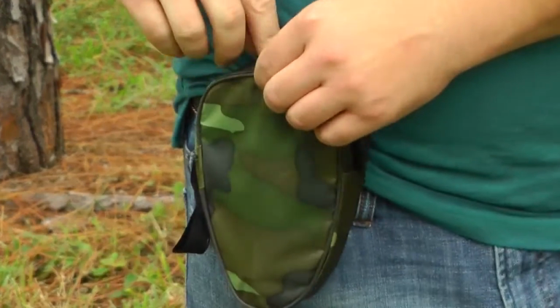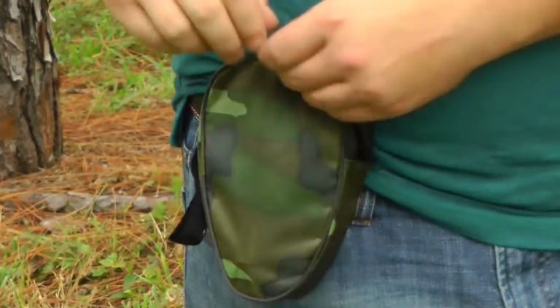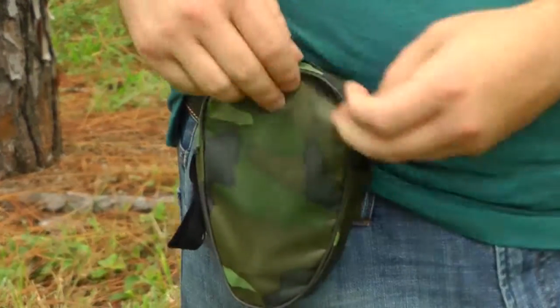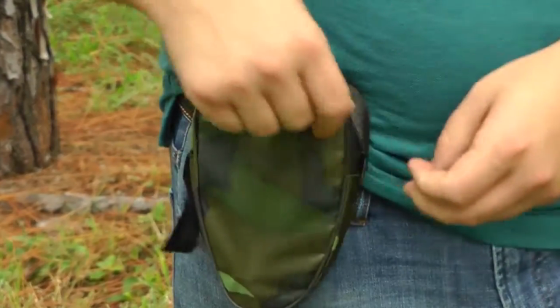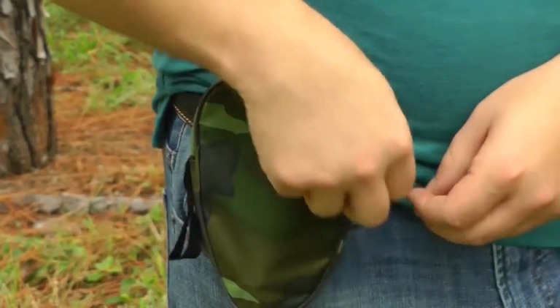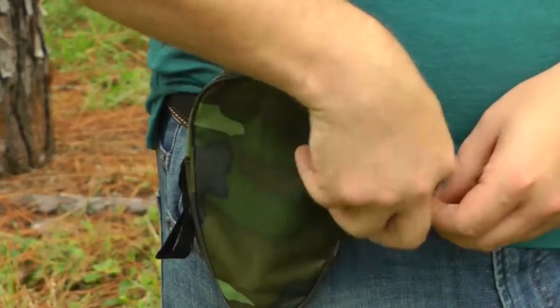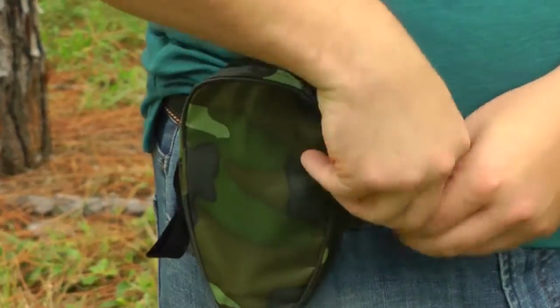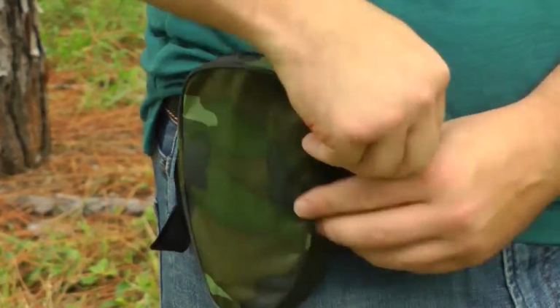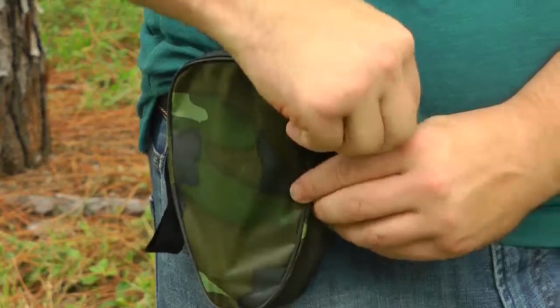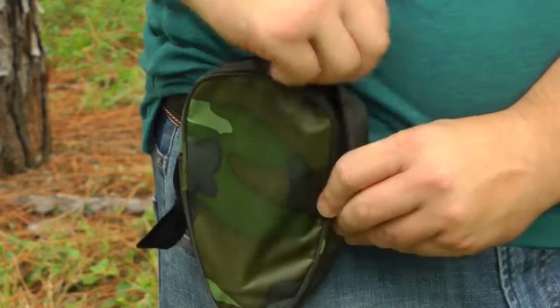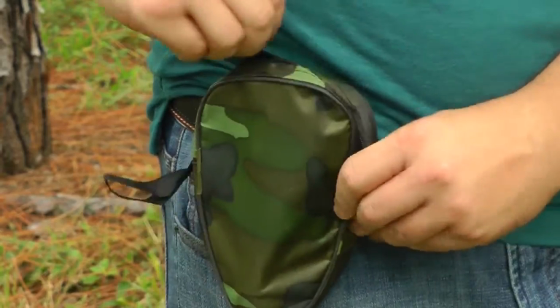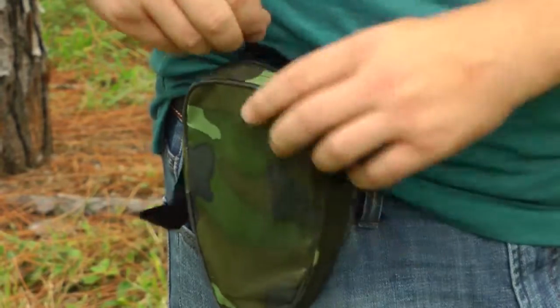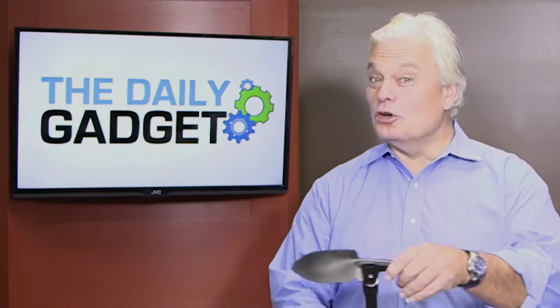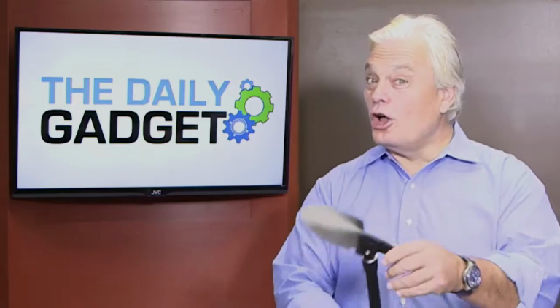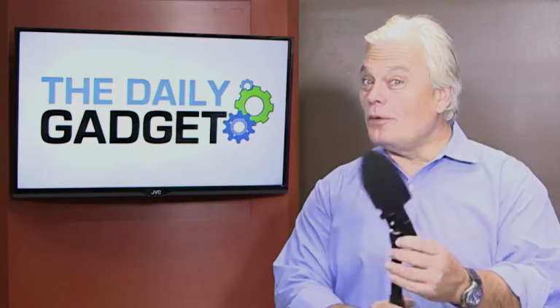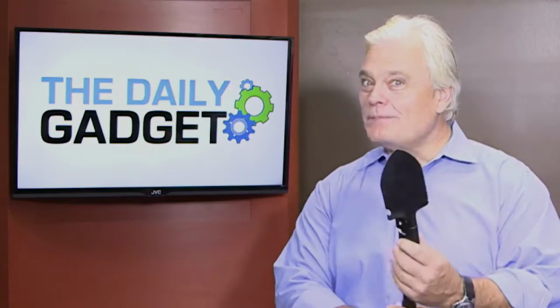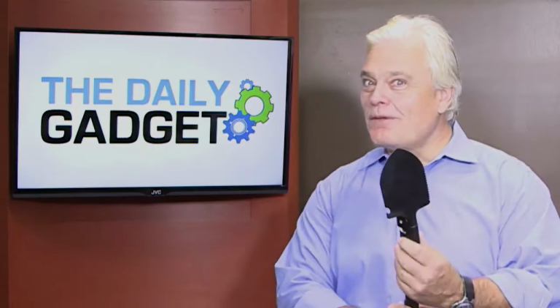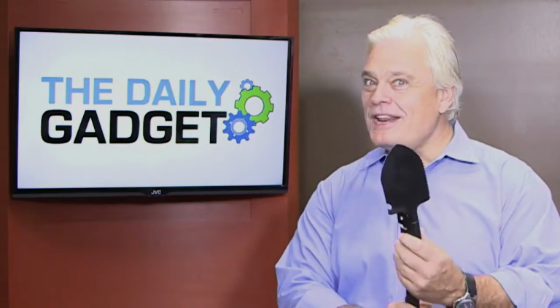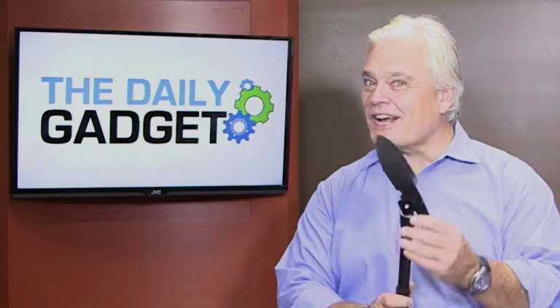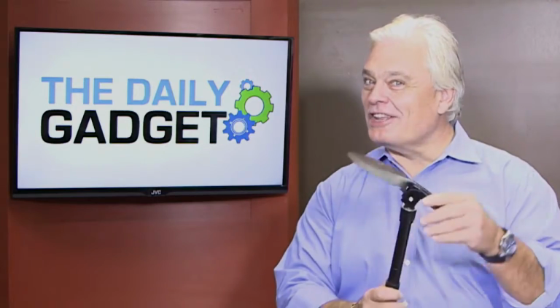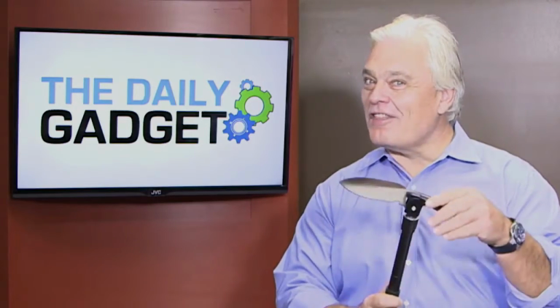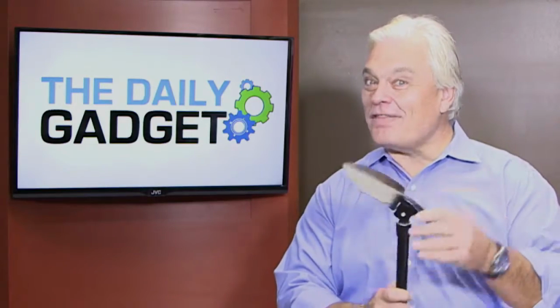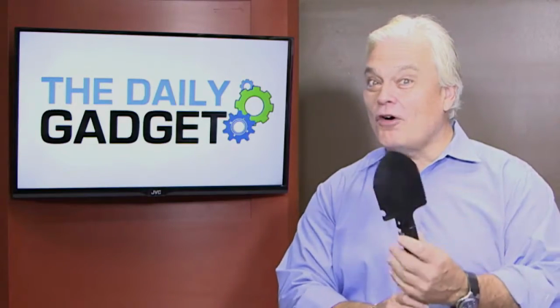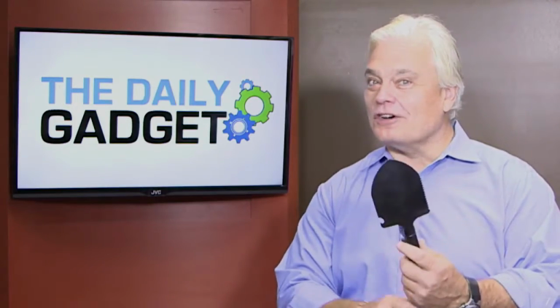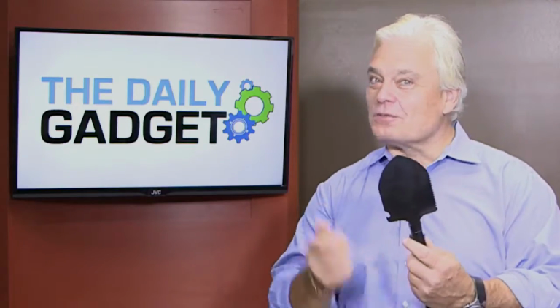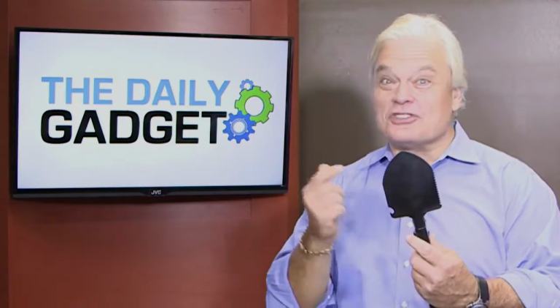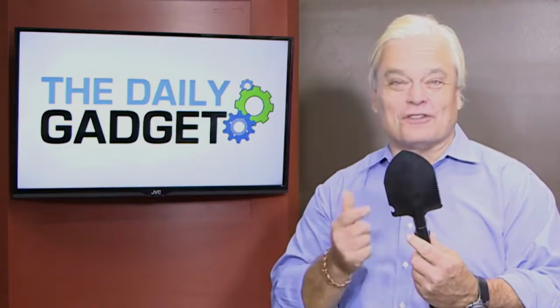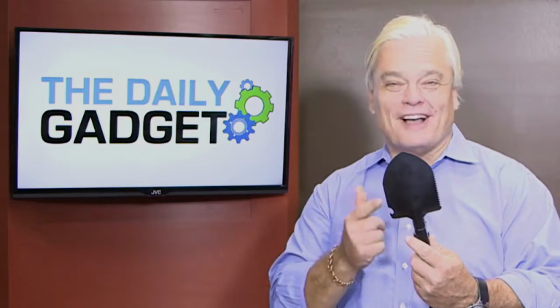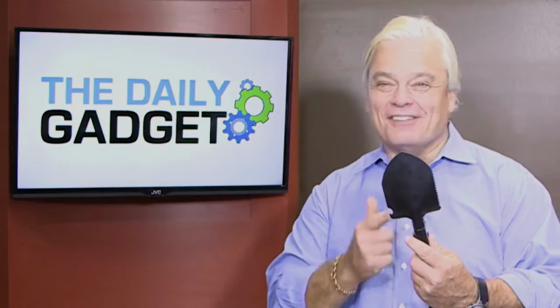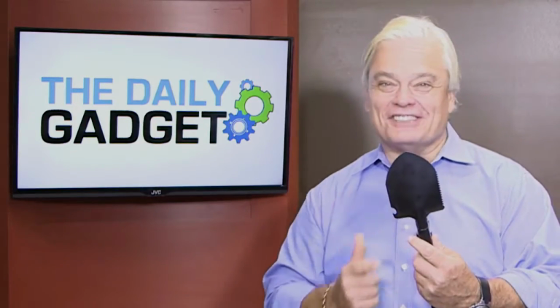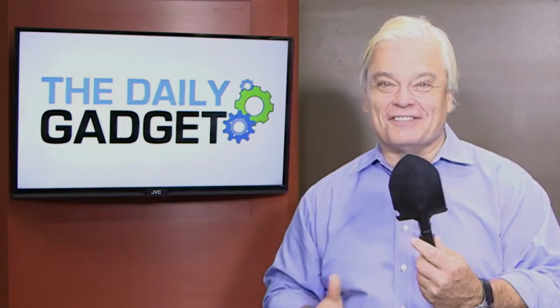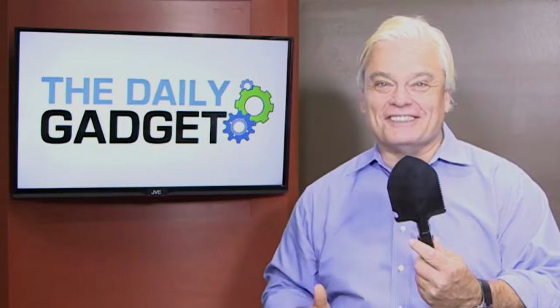And guys, it even has a bottle opener! You'll always be ready to clear that forest with Survival Shovel.